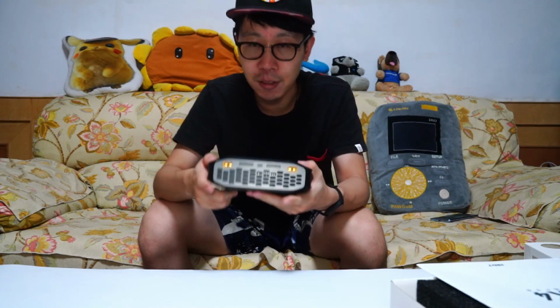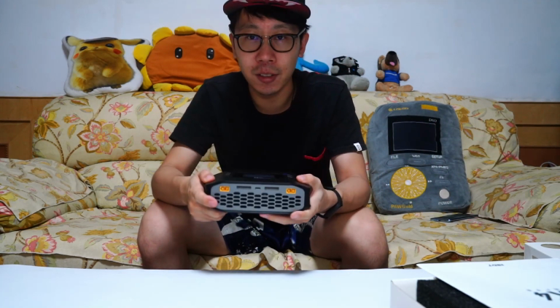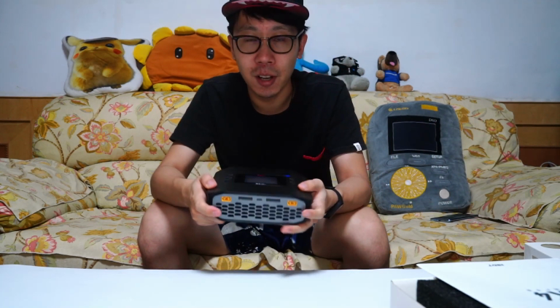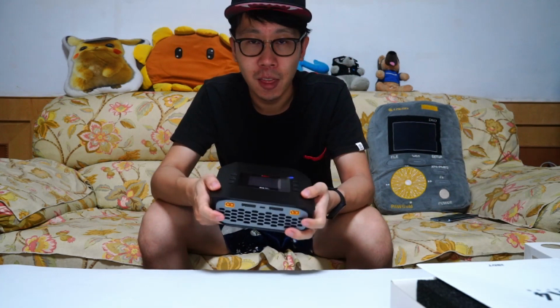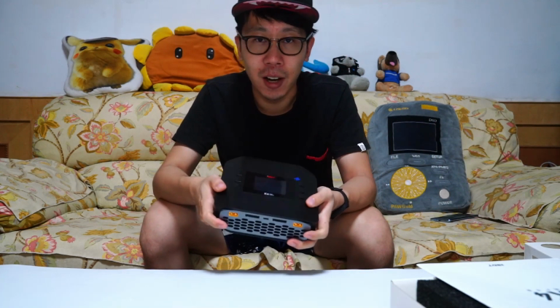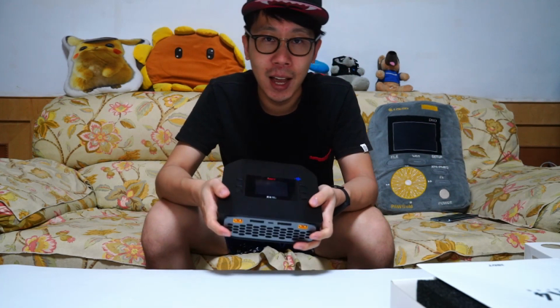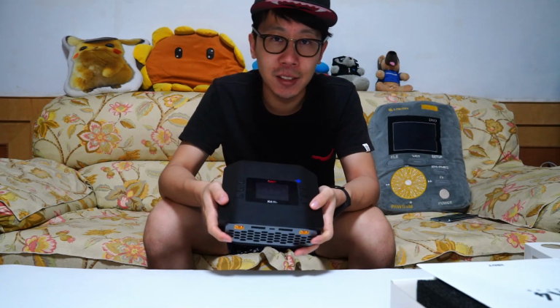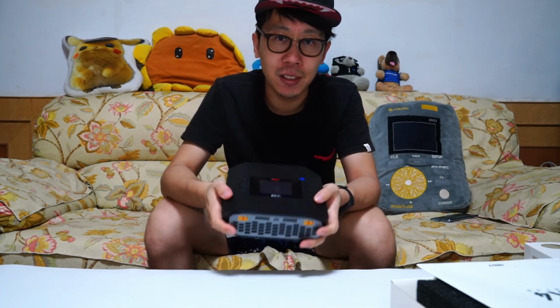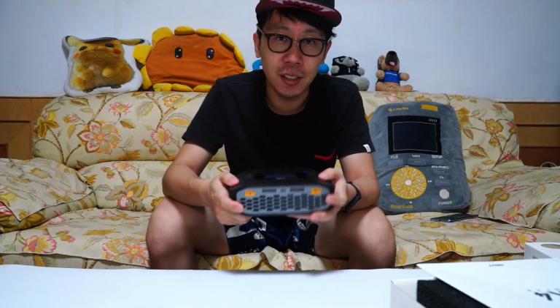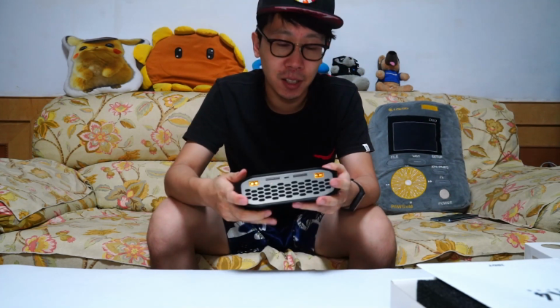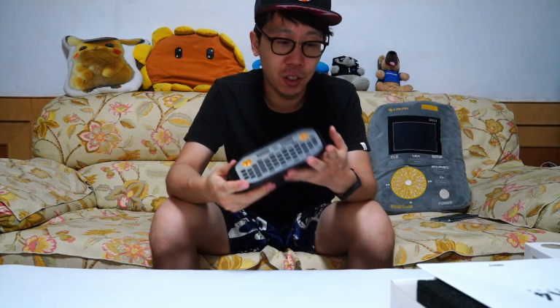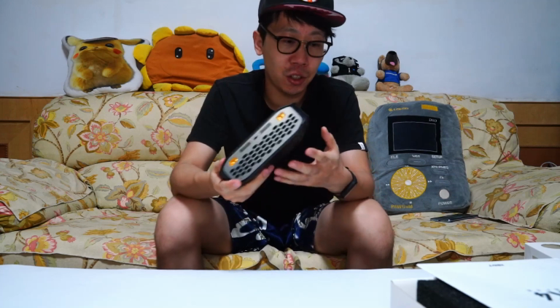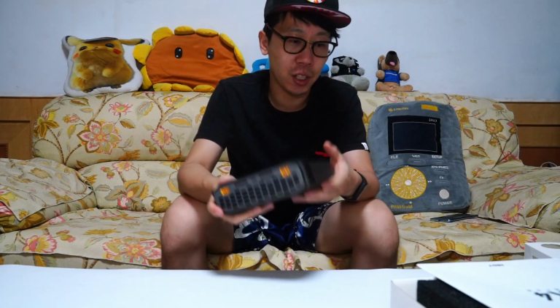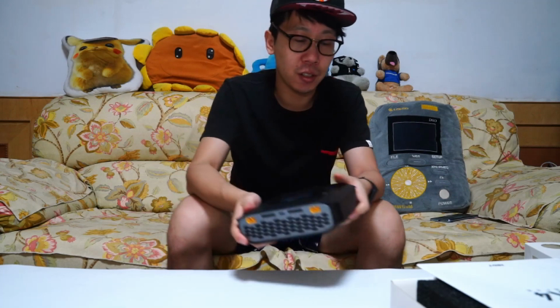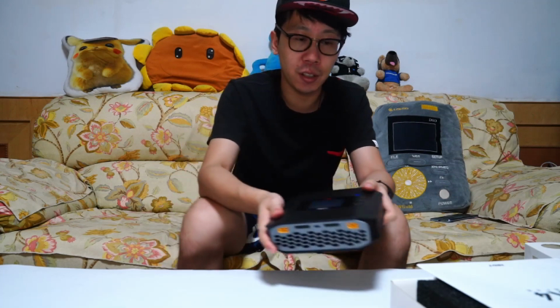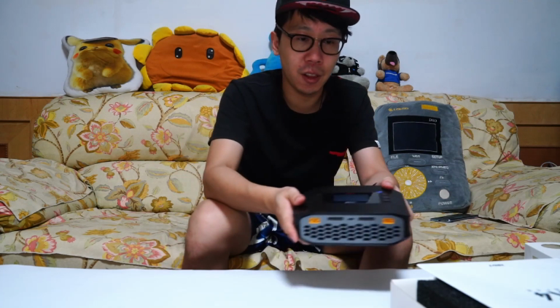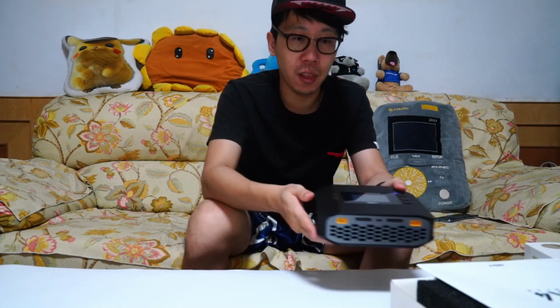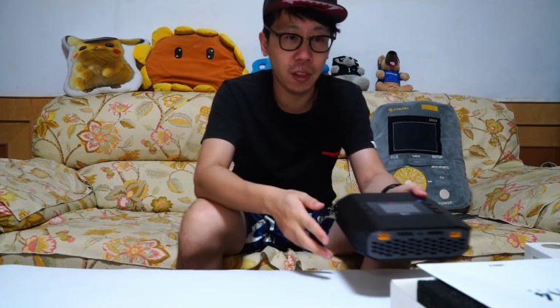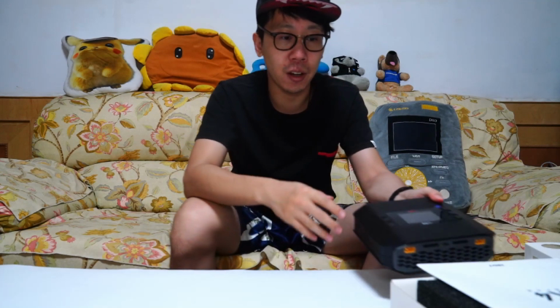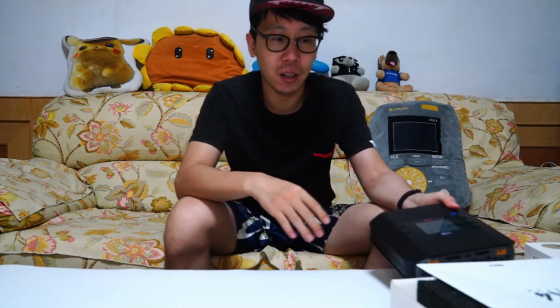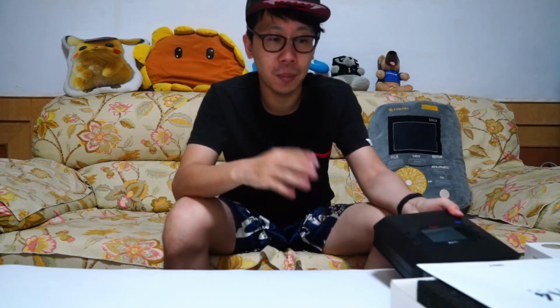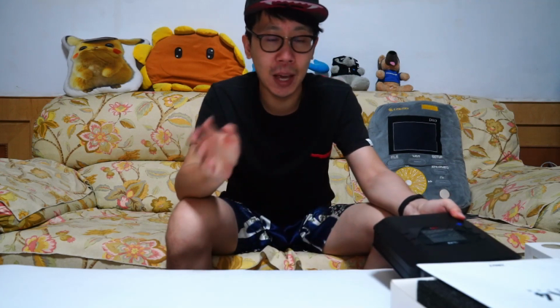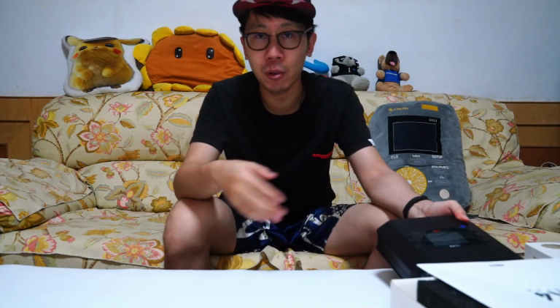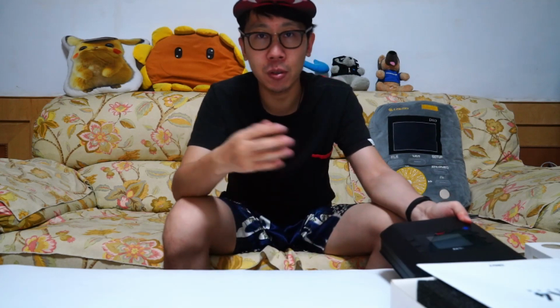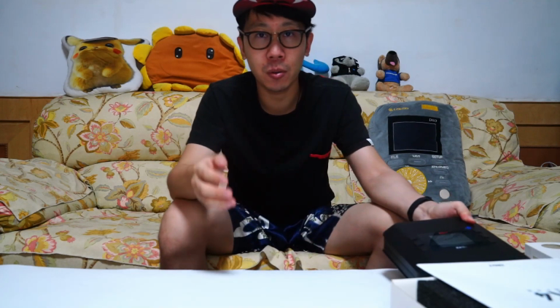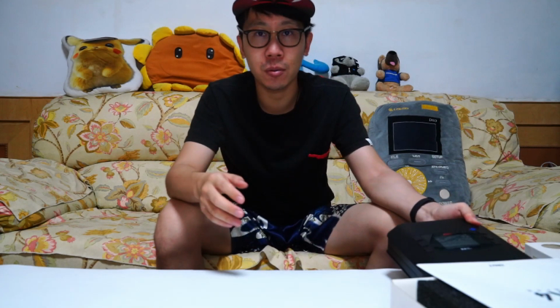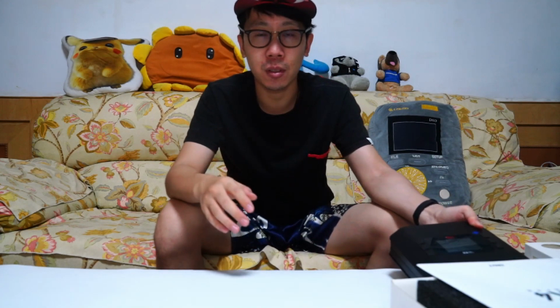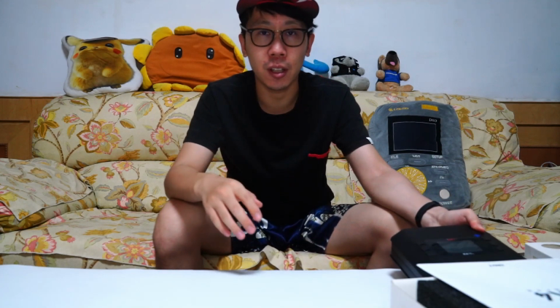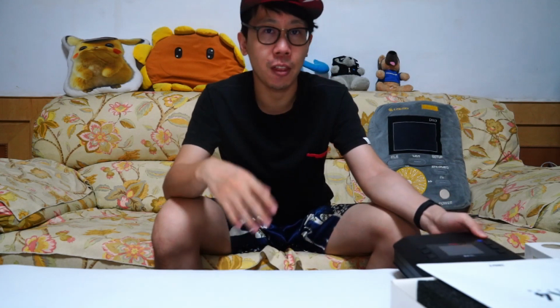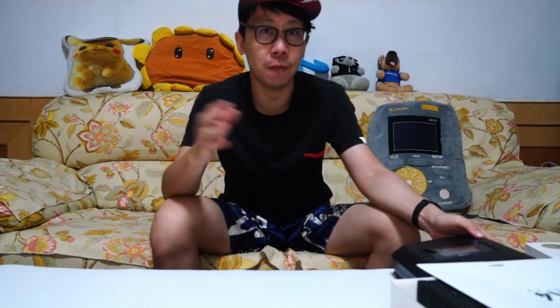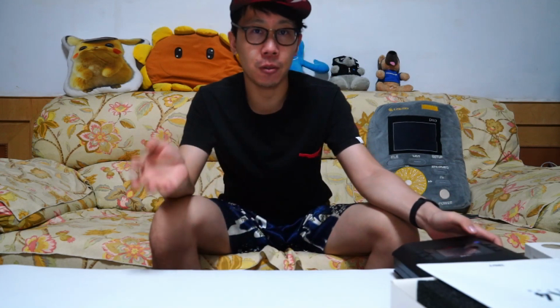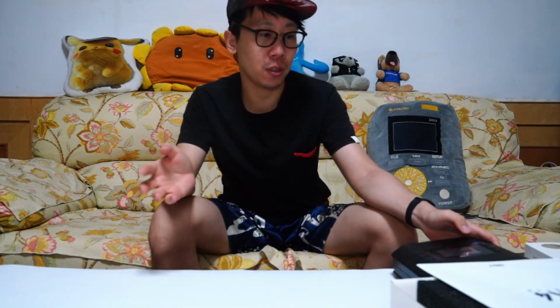I think ISDT is changing the way batteries are used in the future.